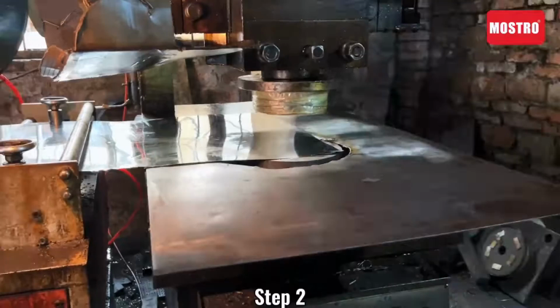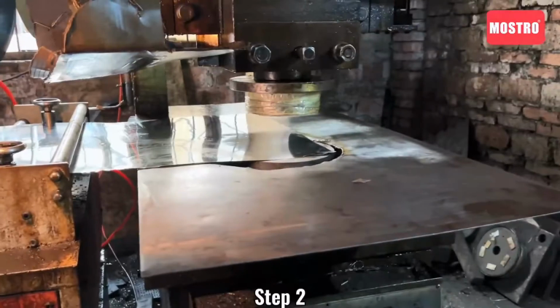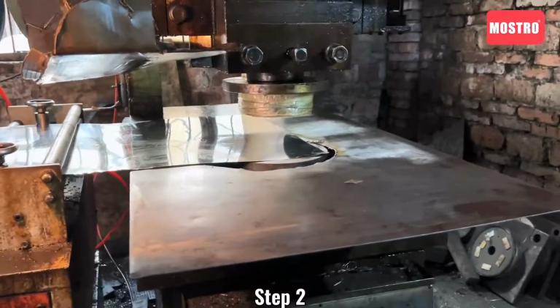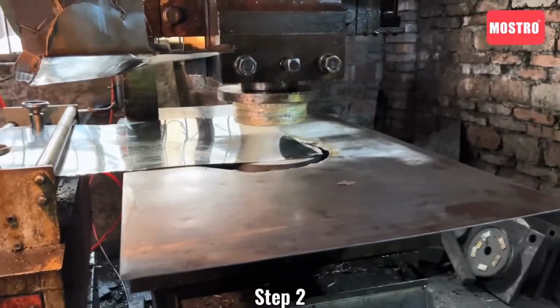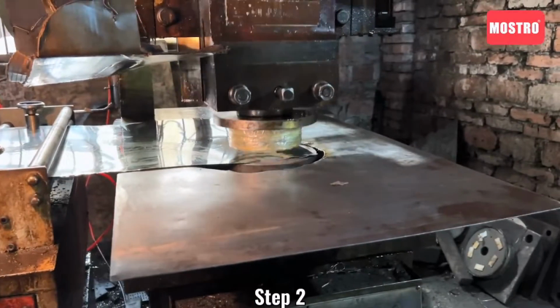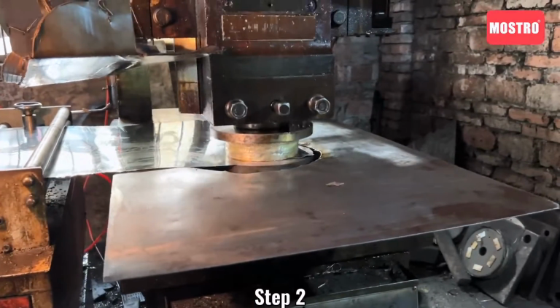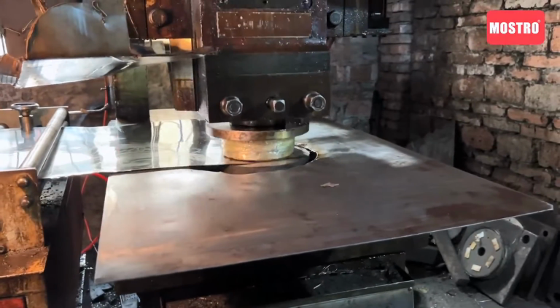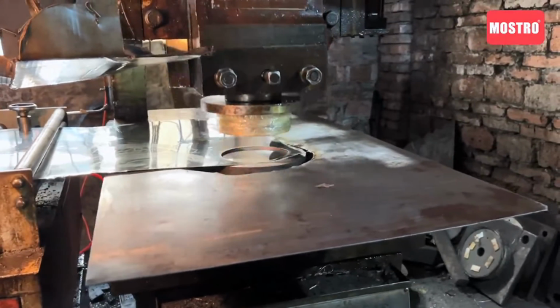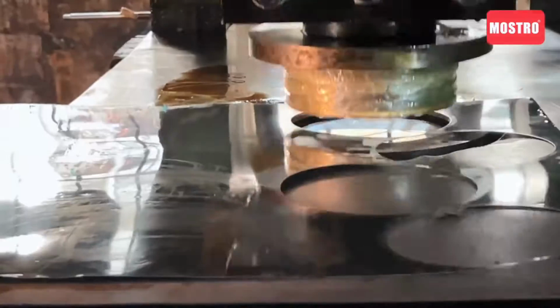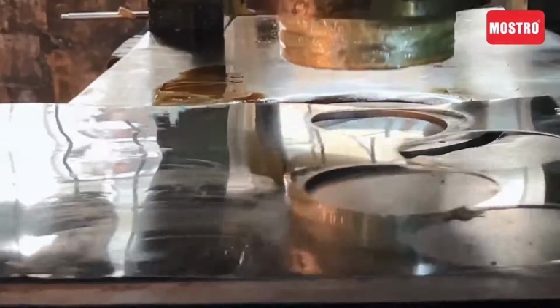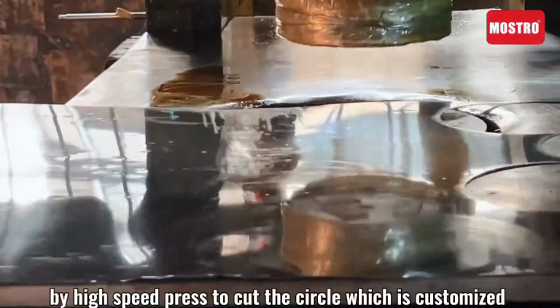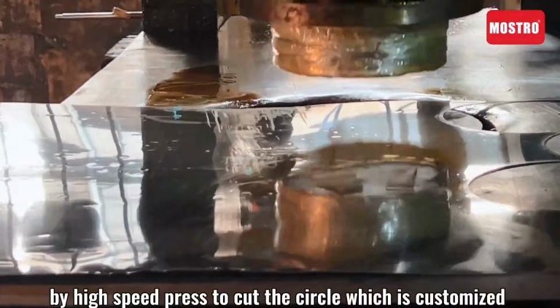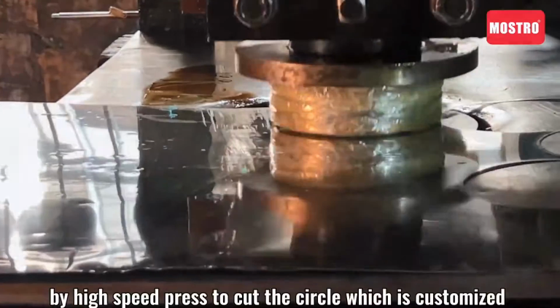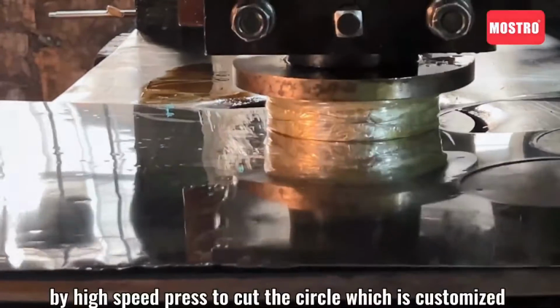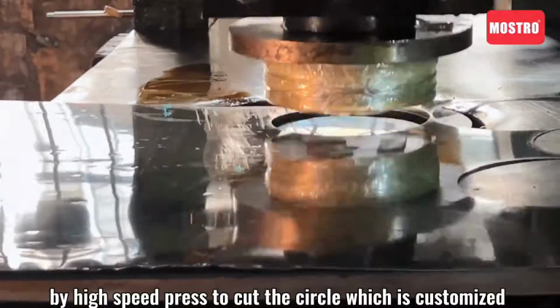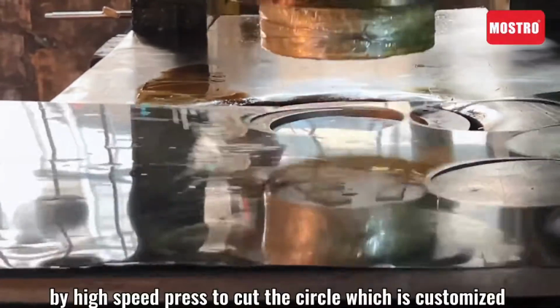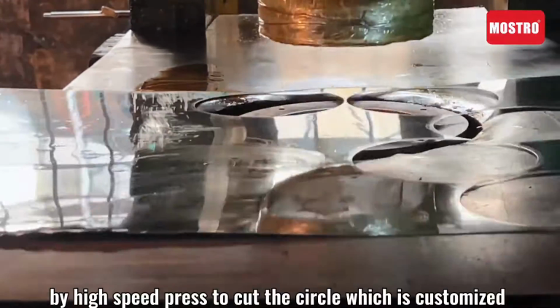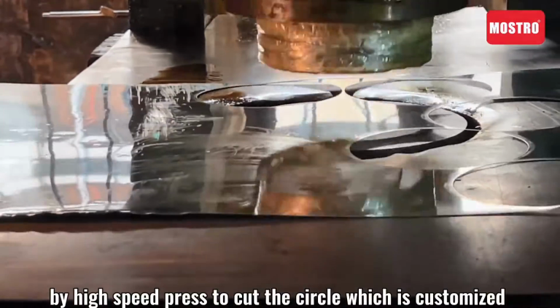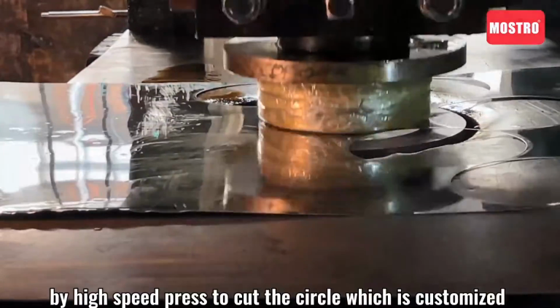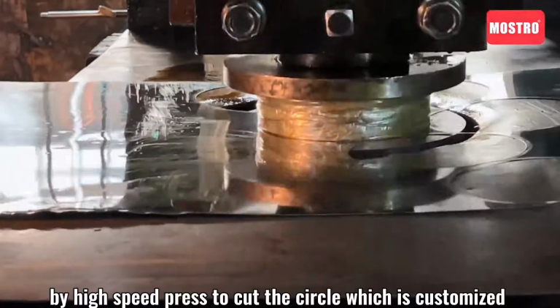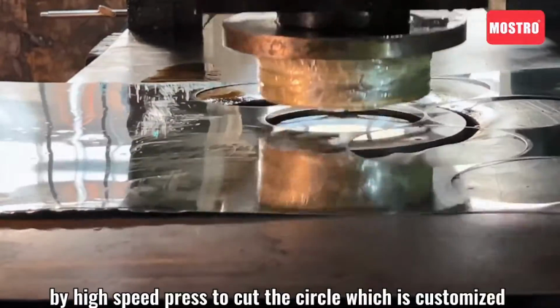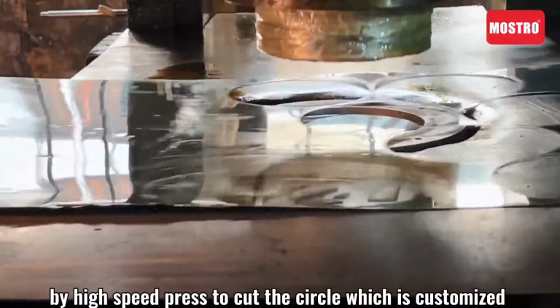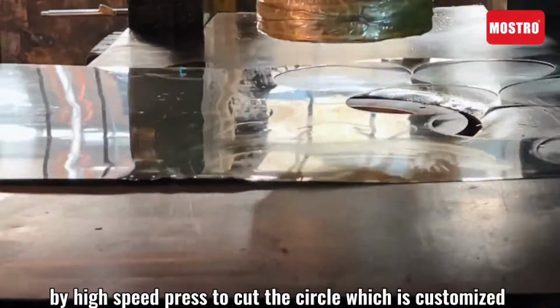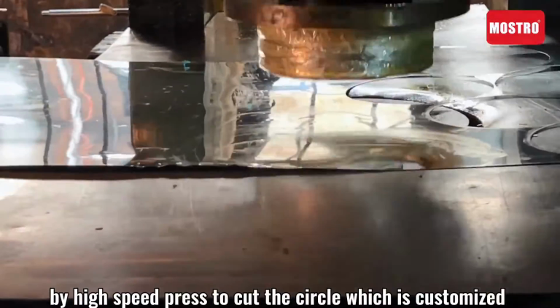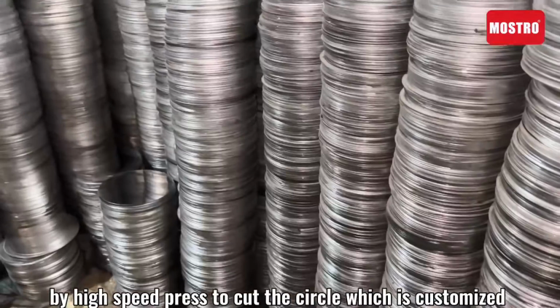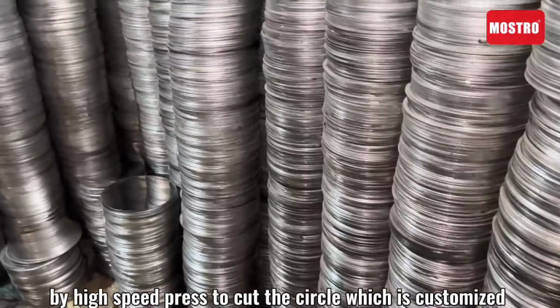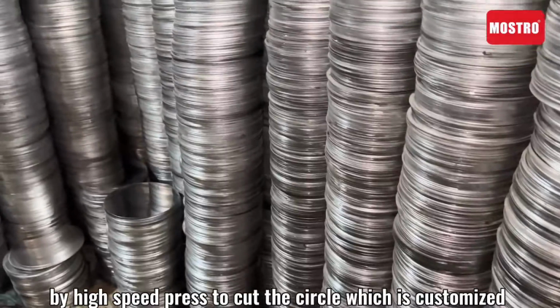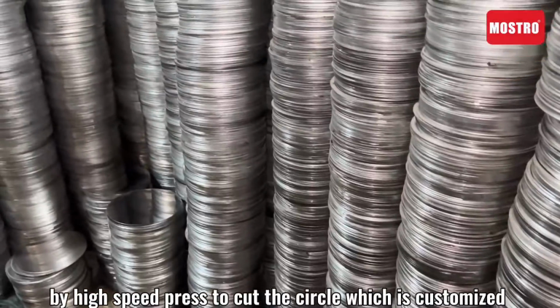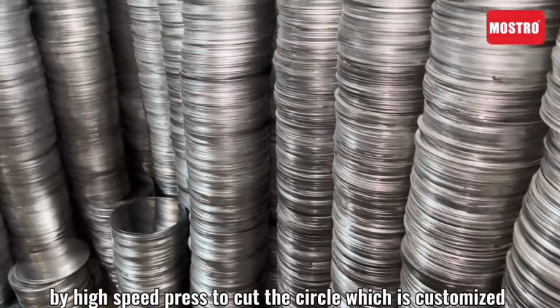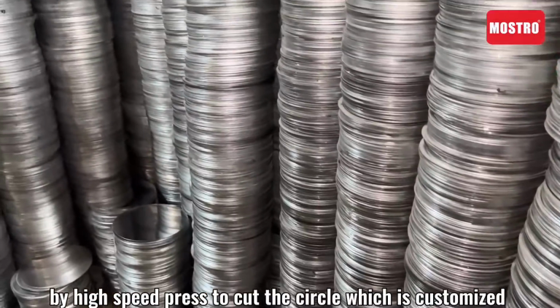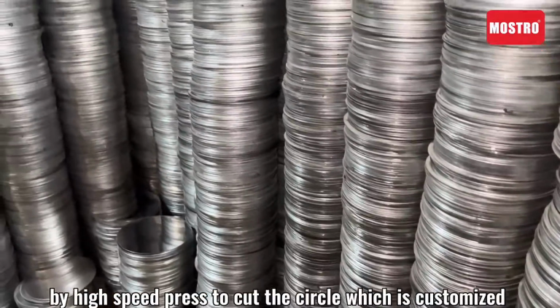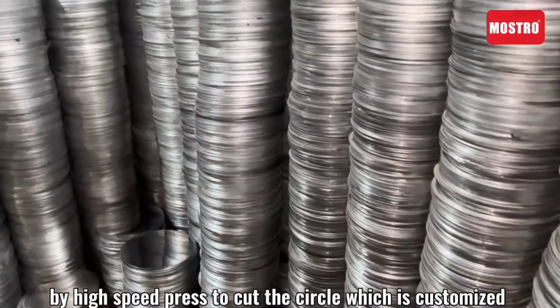Step two: by high-speed press, cut the circle to the customized size.